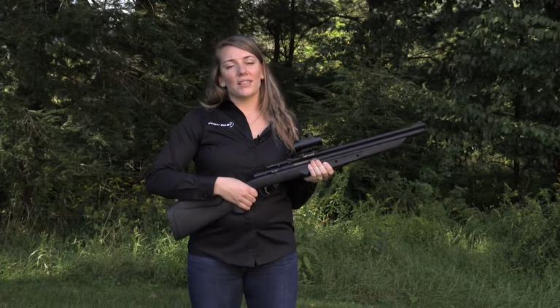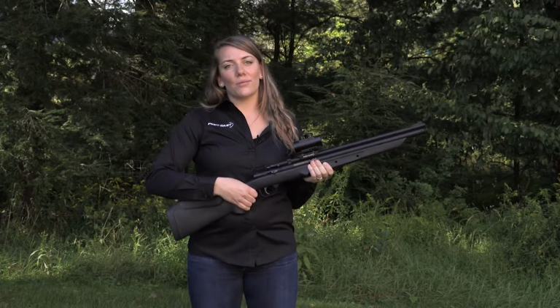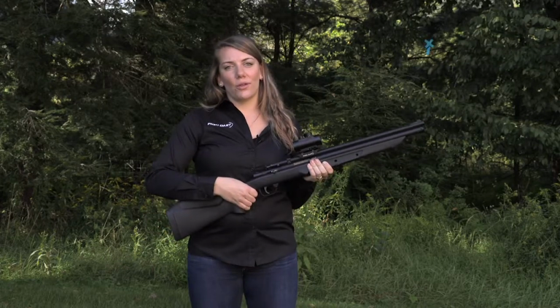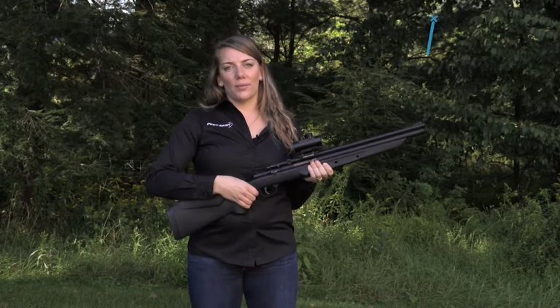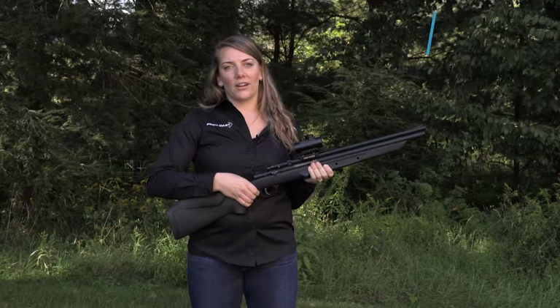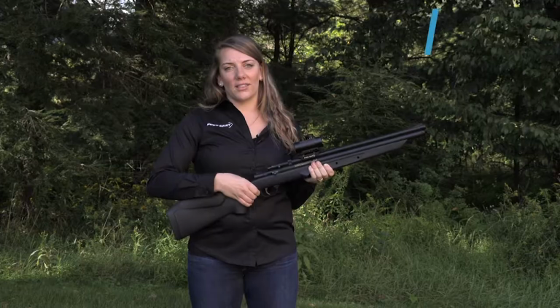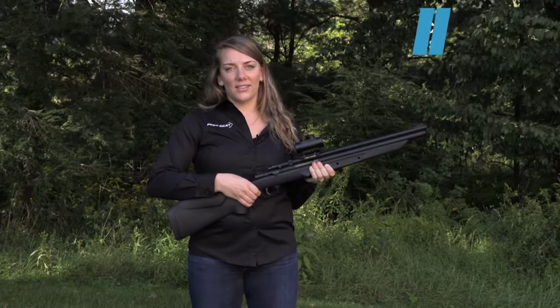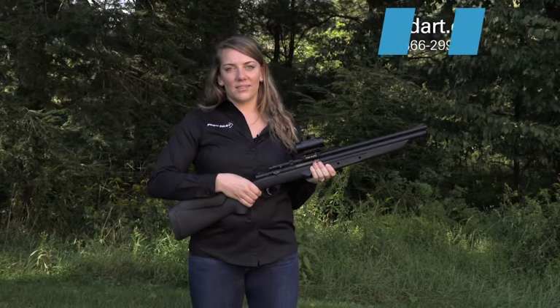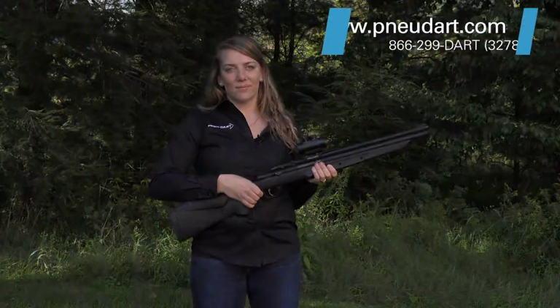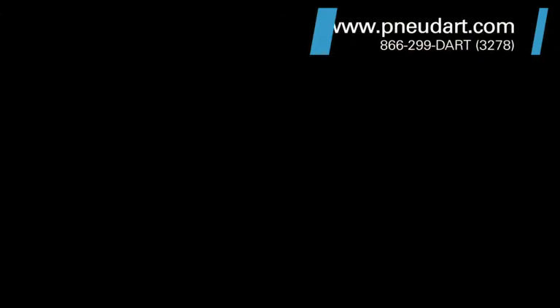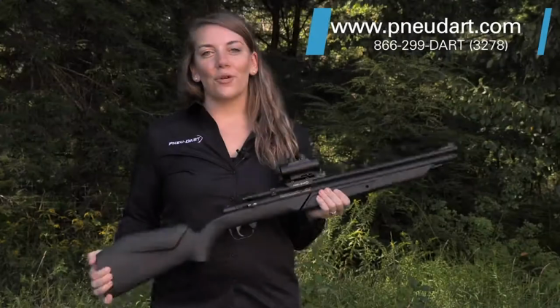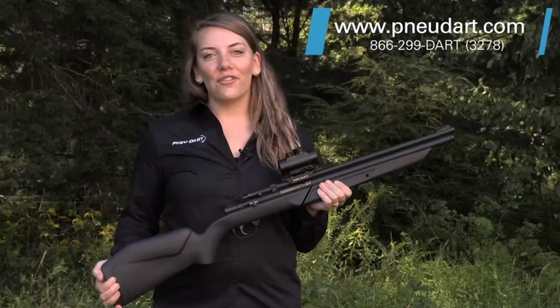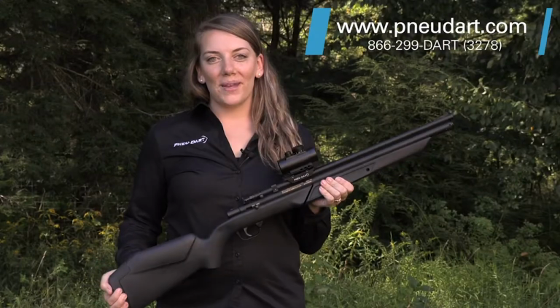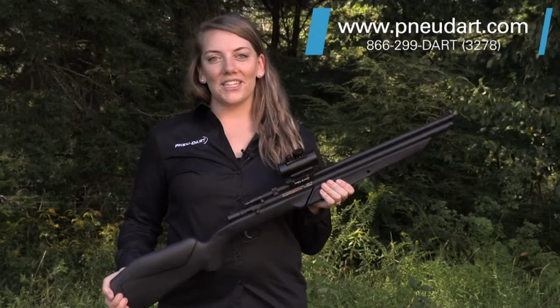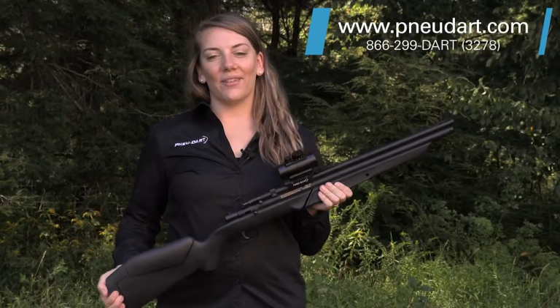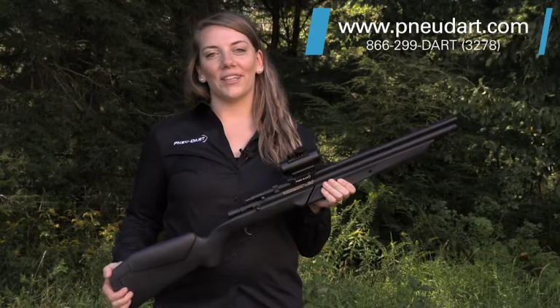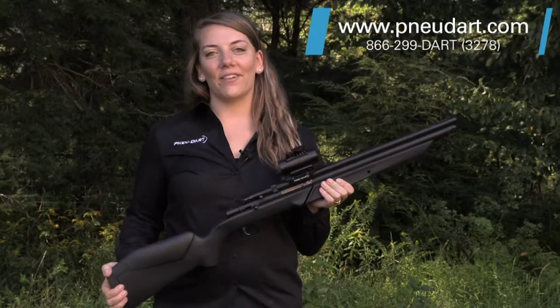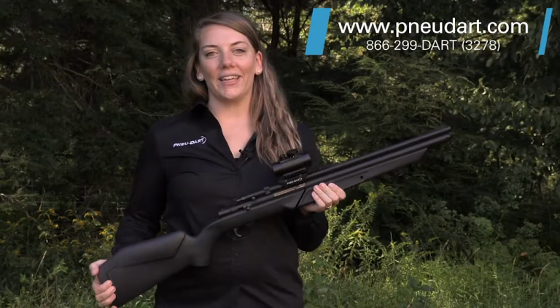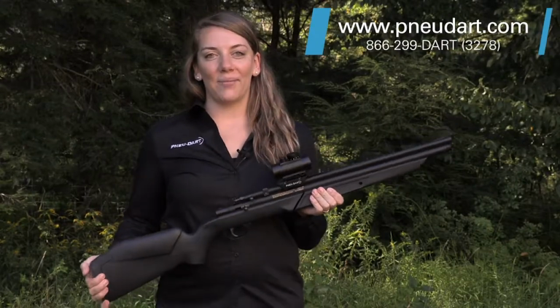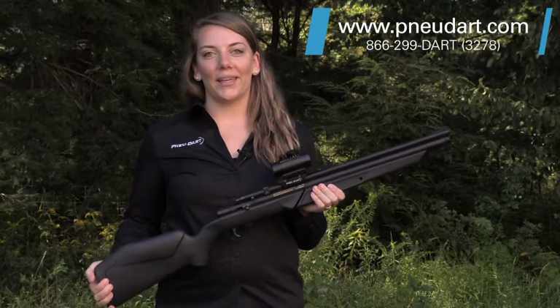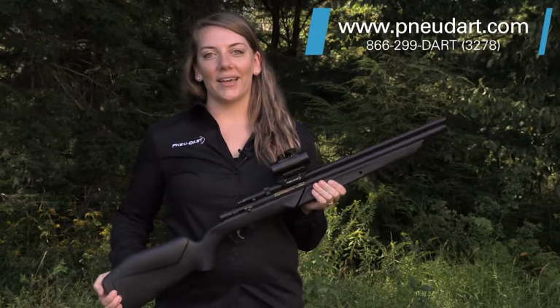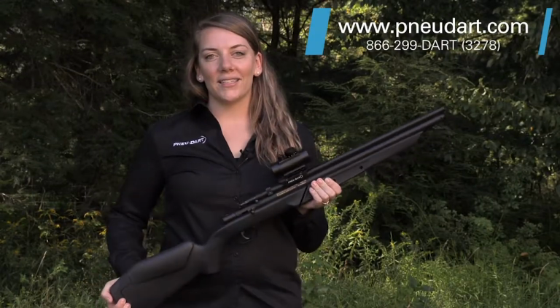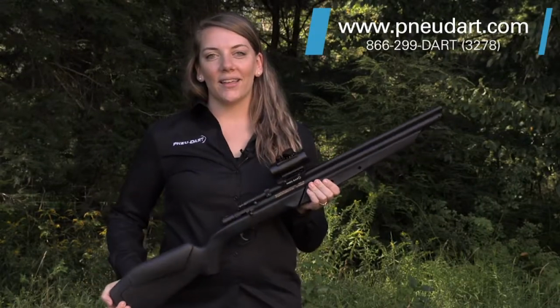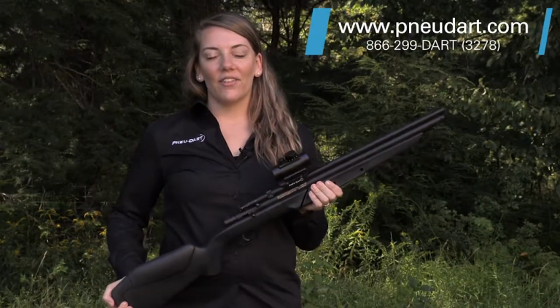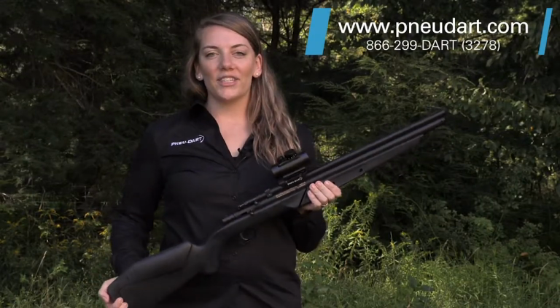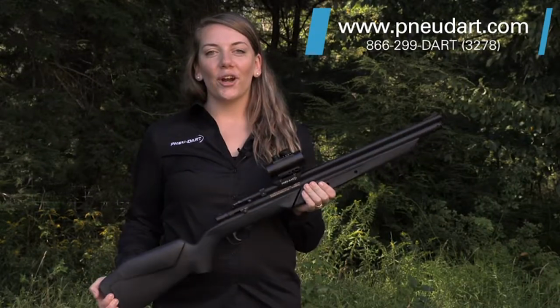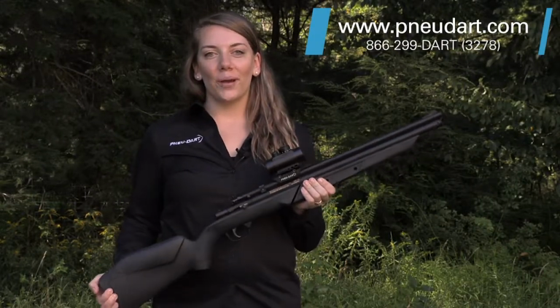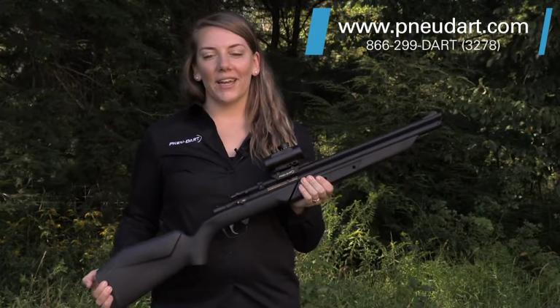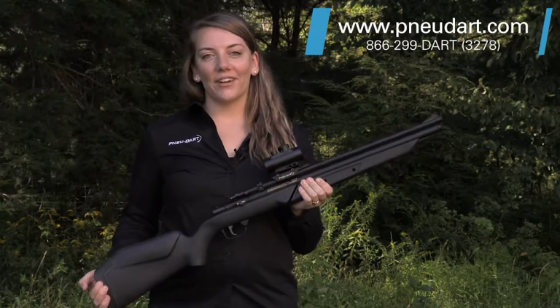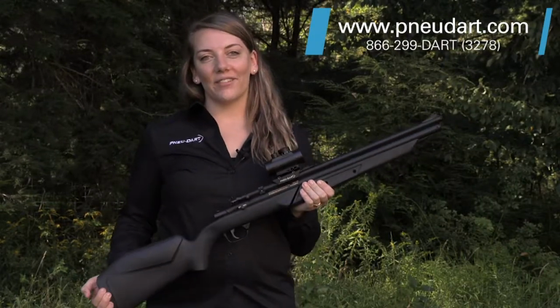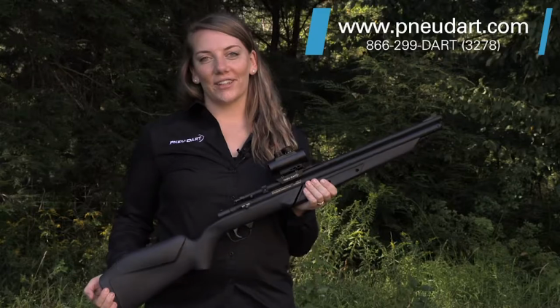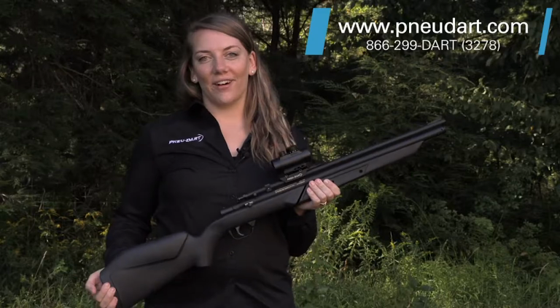The base model 178 BS comes with open iron sights. For more information on the 178 BS, visit our website or give us a call.